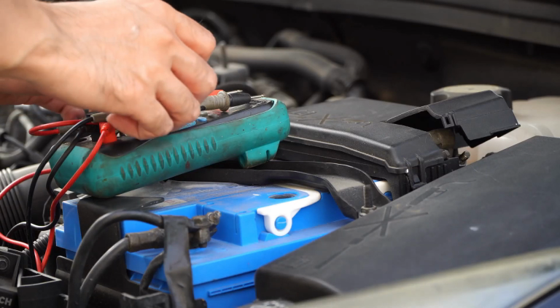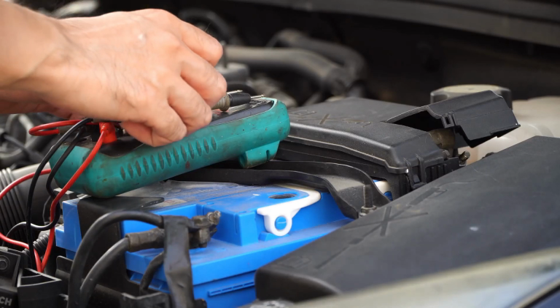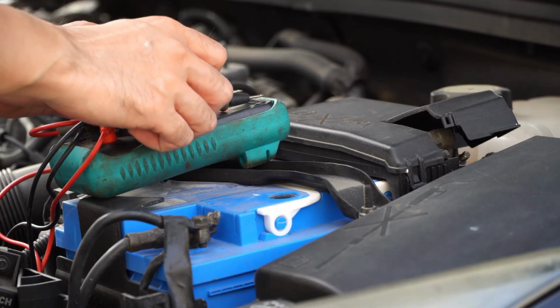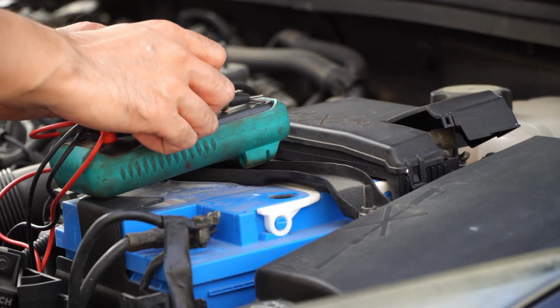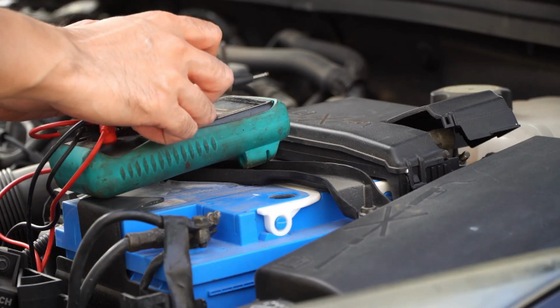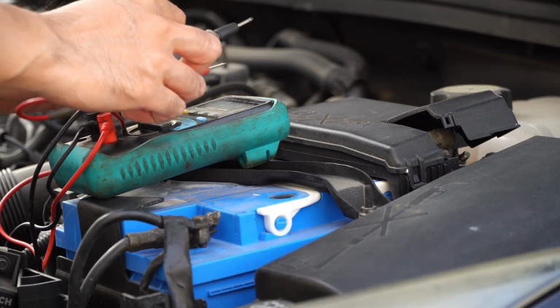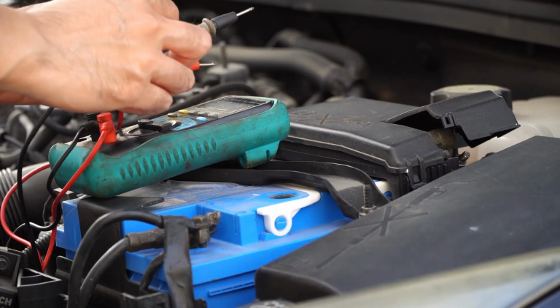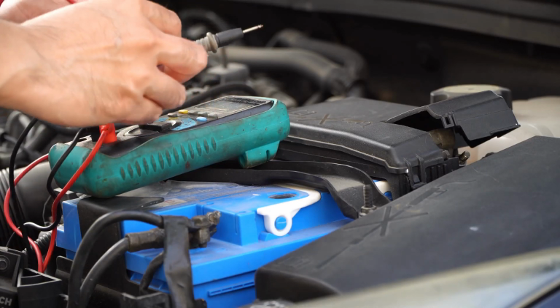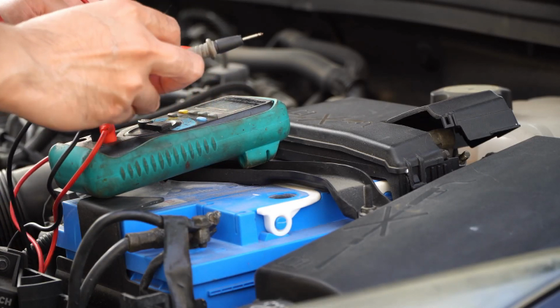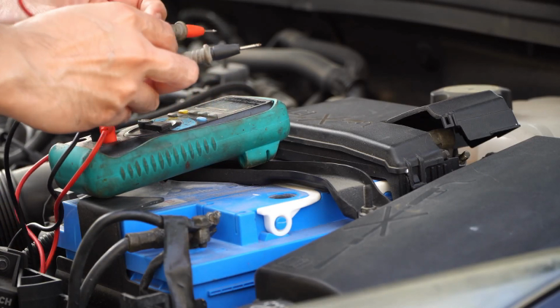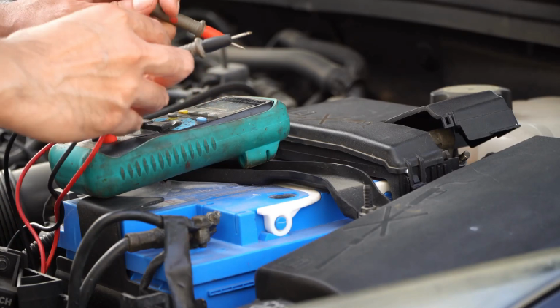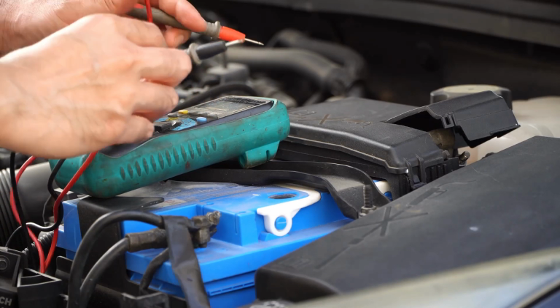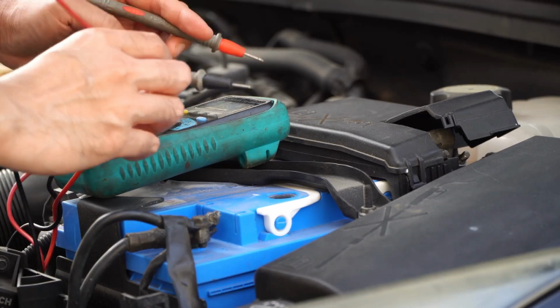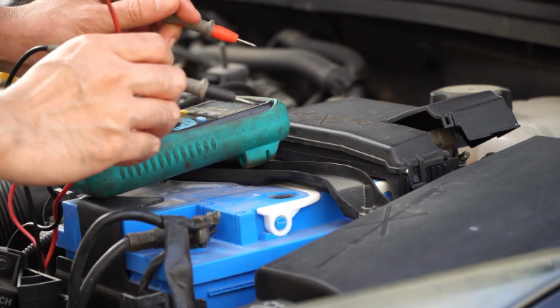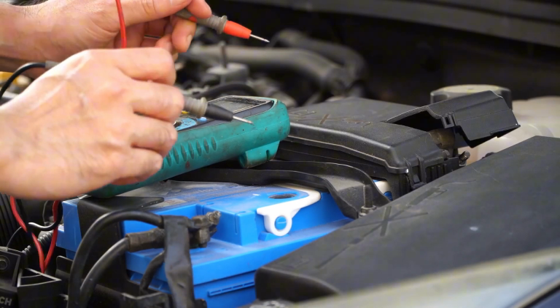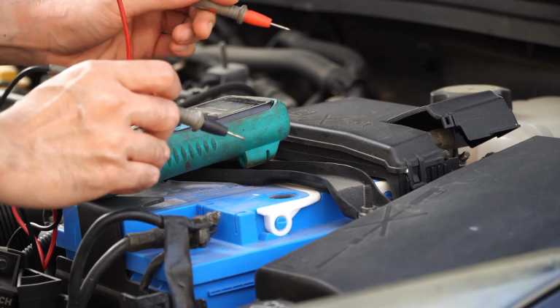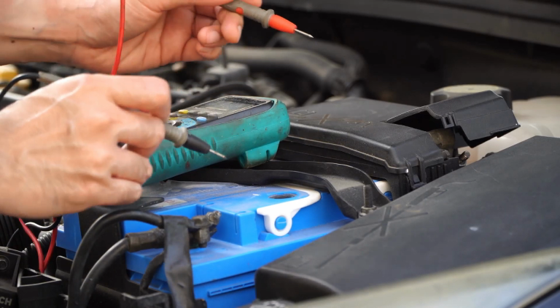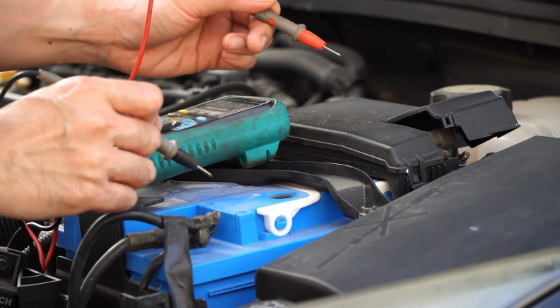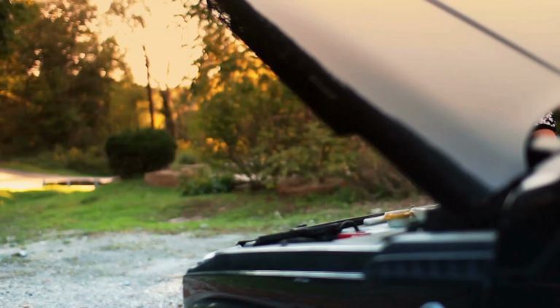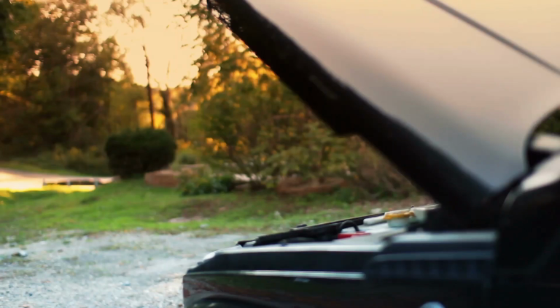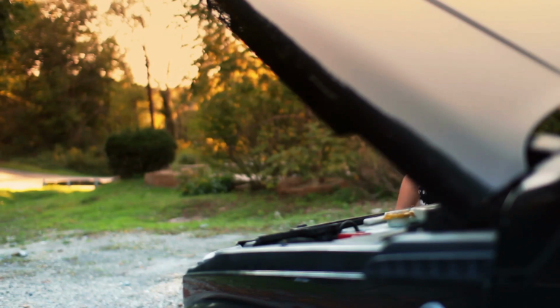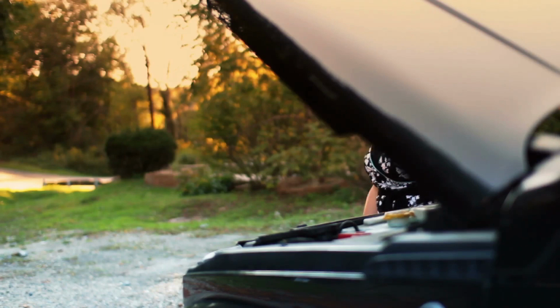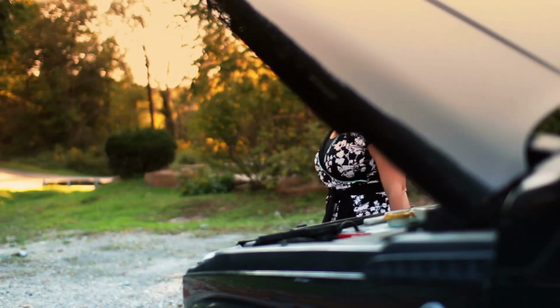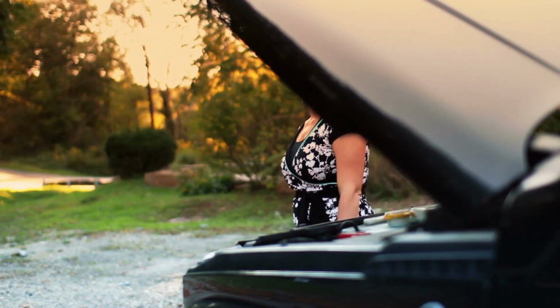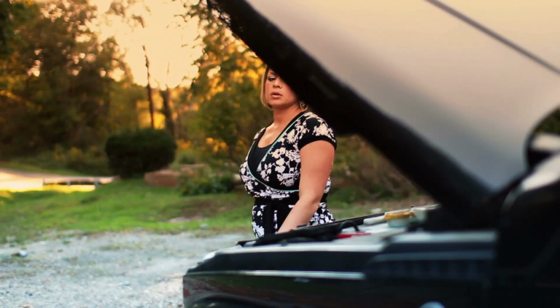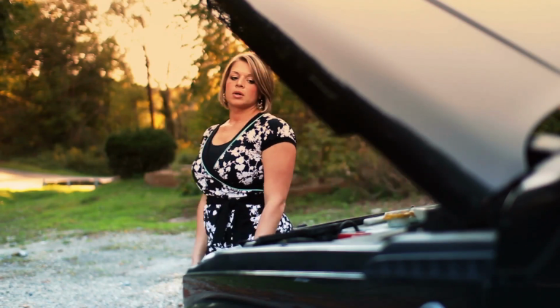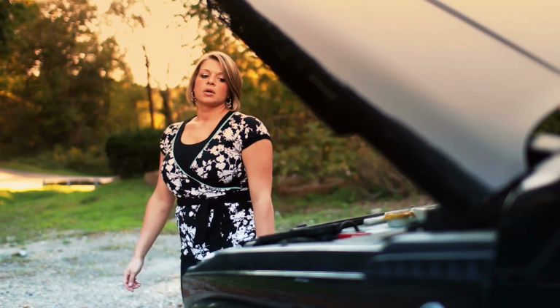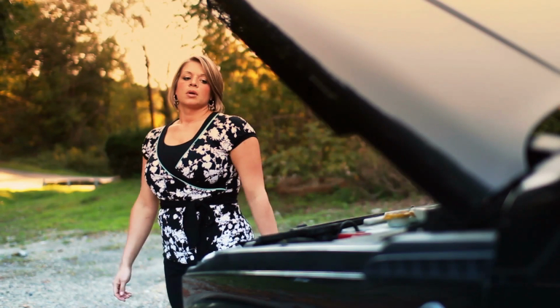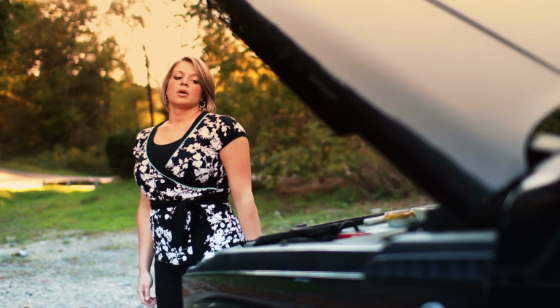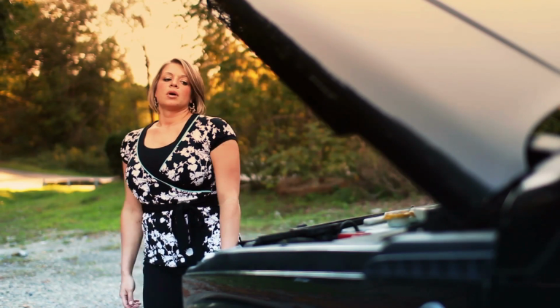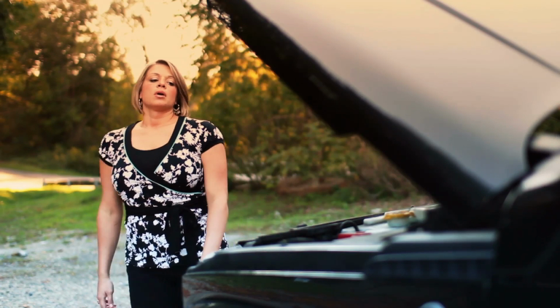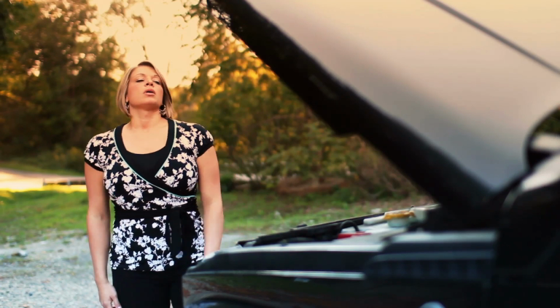Regular battery maintenance is necessary to keep your car ready to go because dealing with a dead car battery can be a real pain.